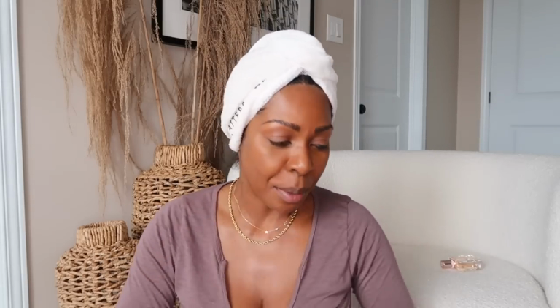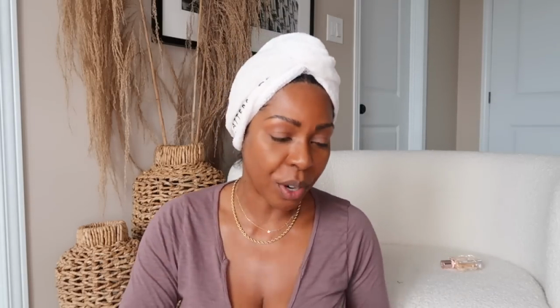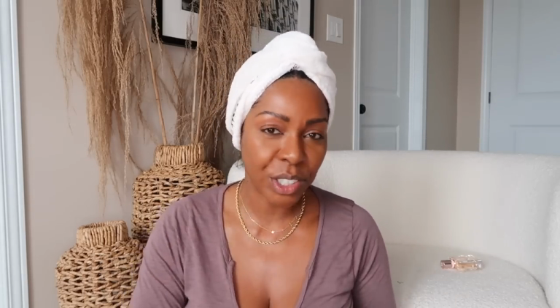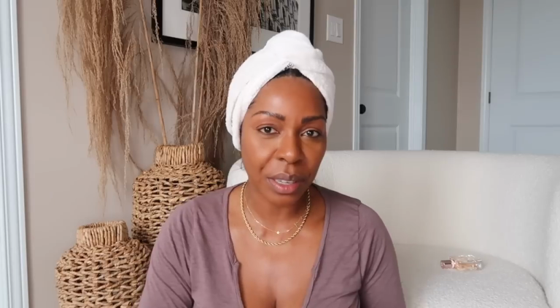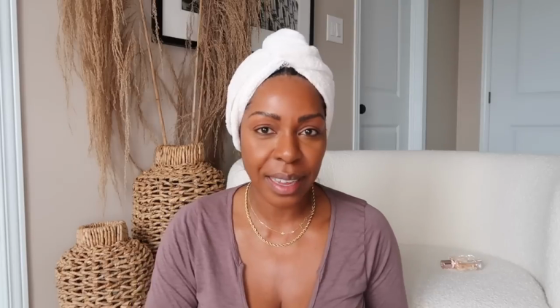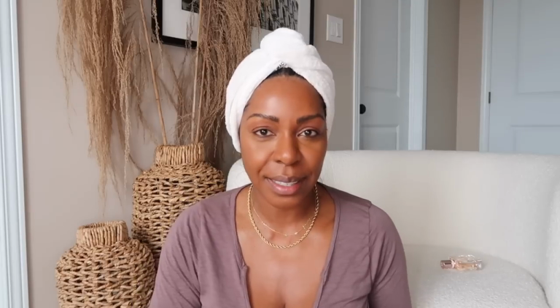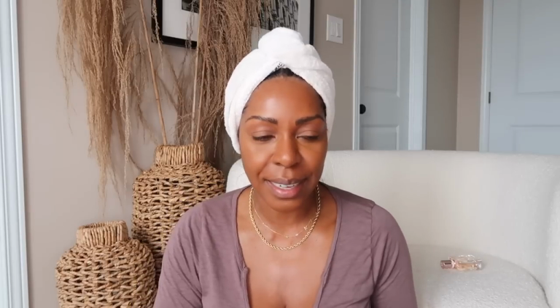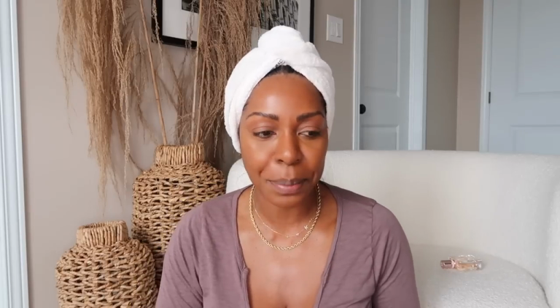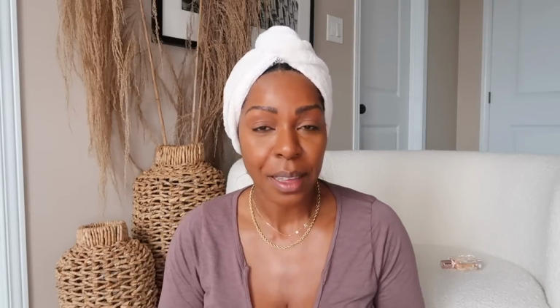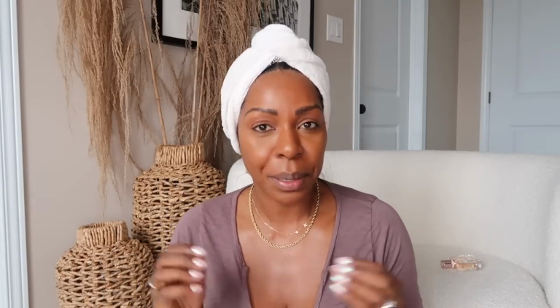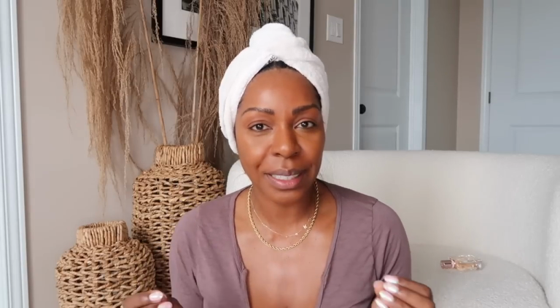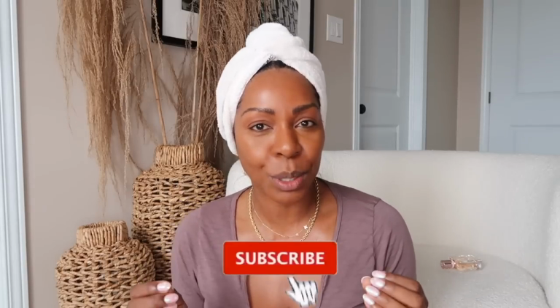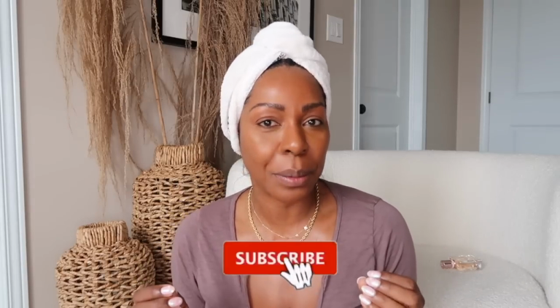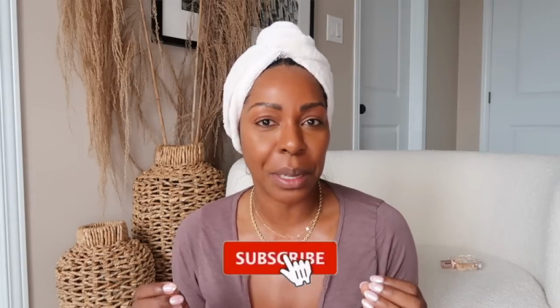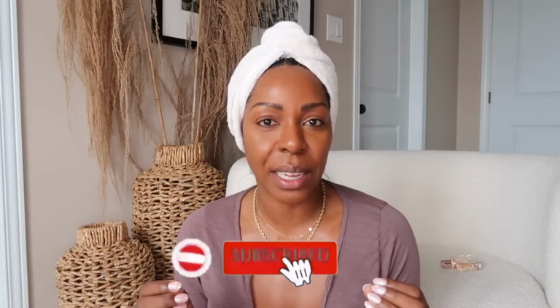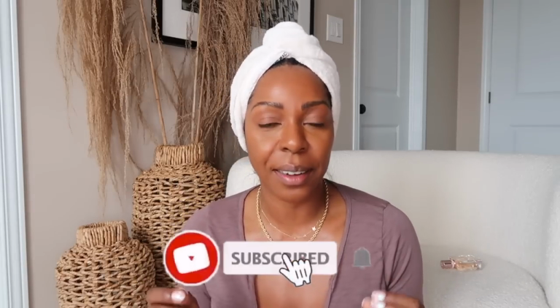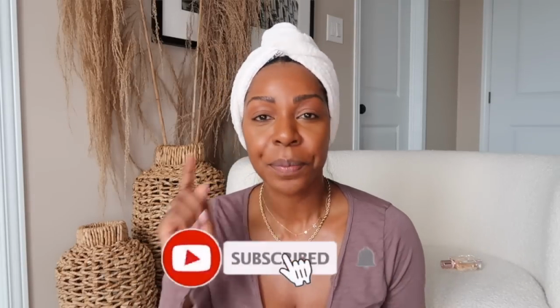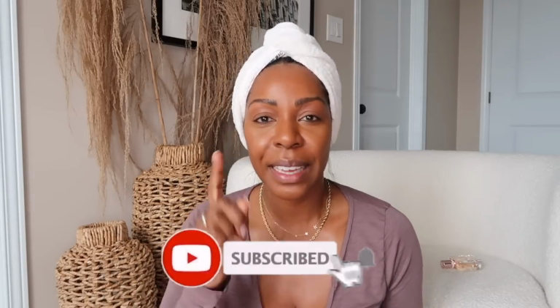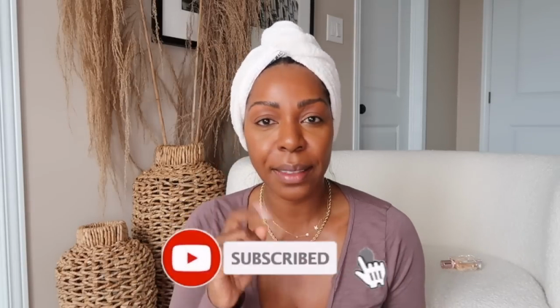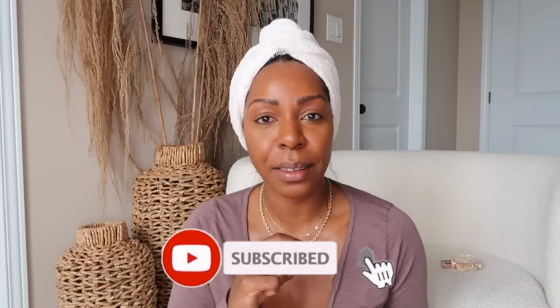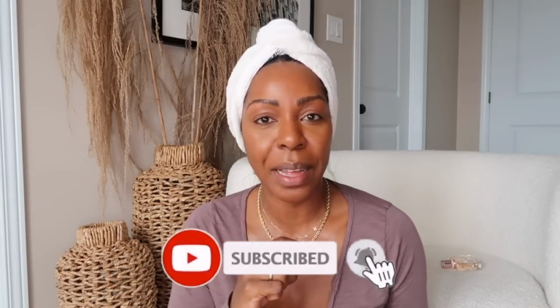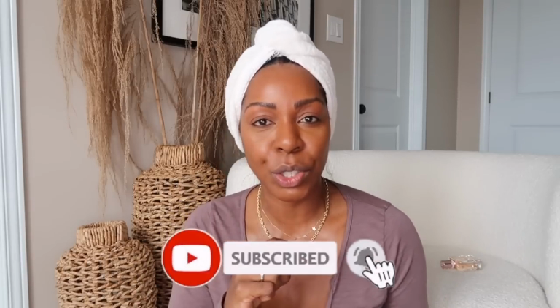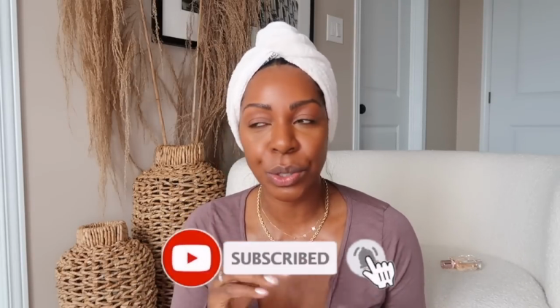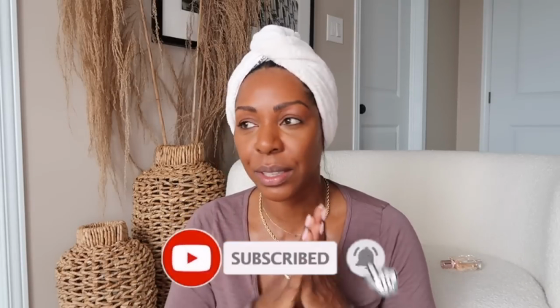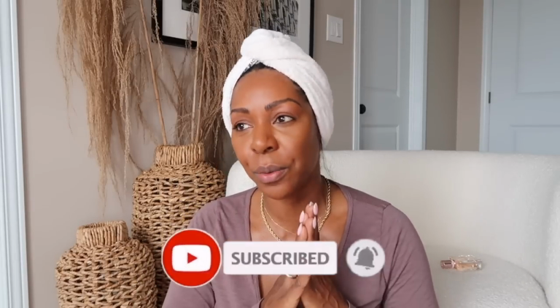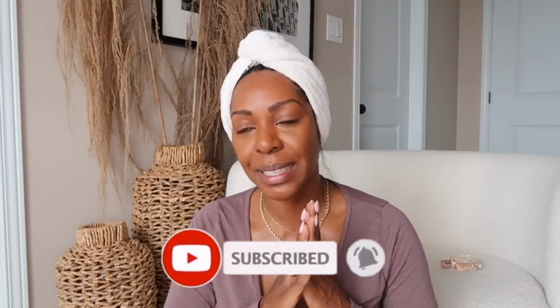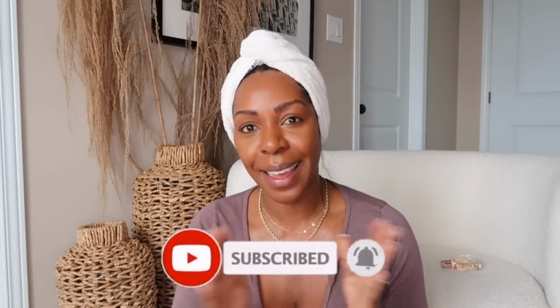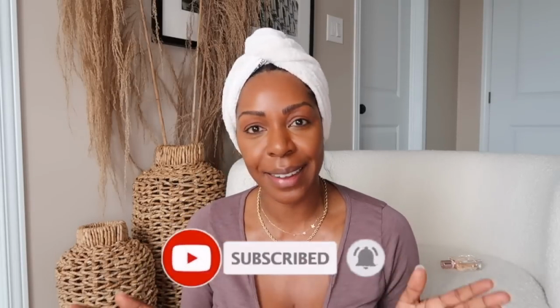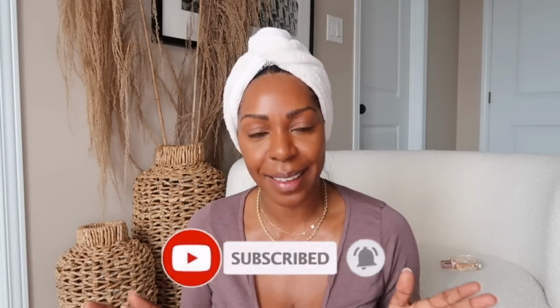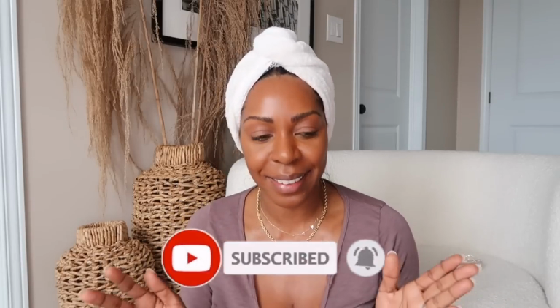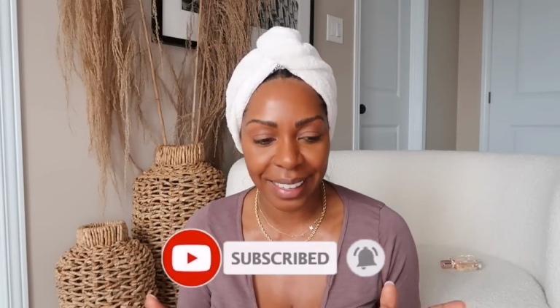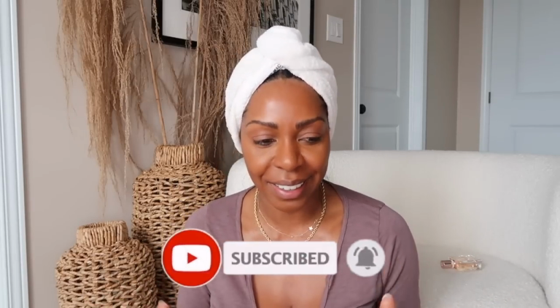Before I show you guys the steps, please subscribe to my channel. Hit the little bell too so that you don't miss anything here.